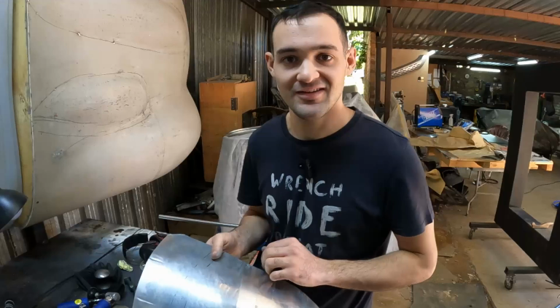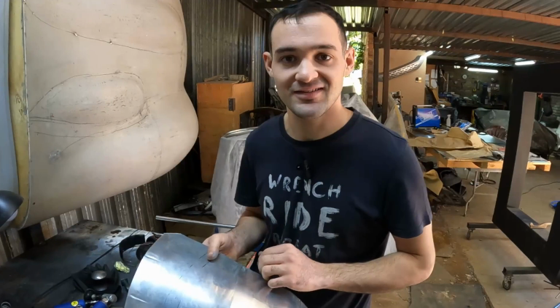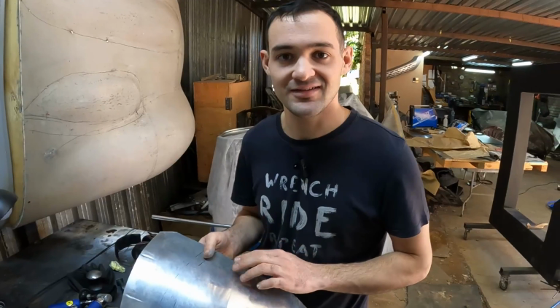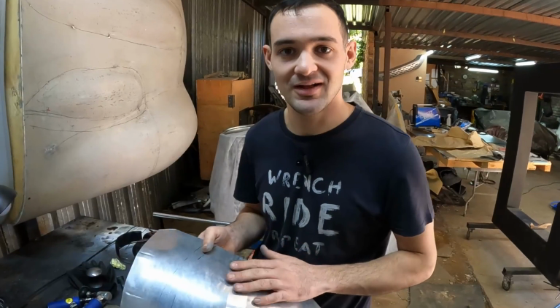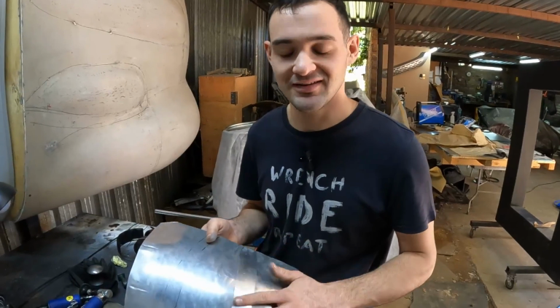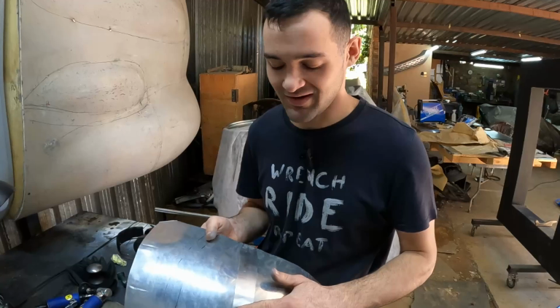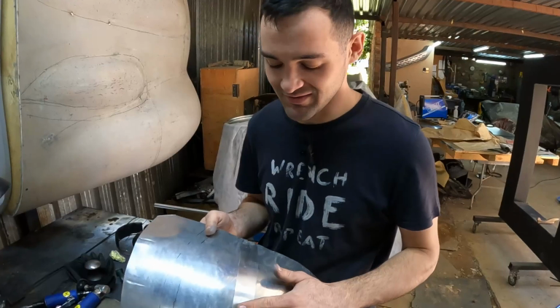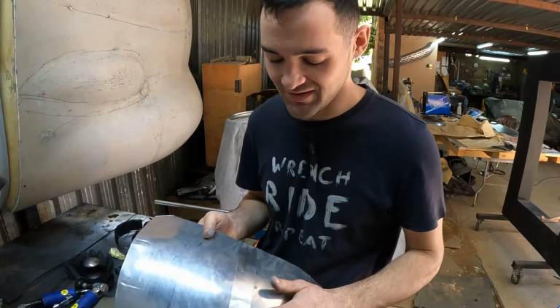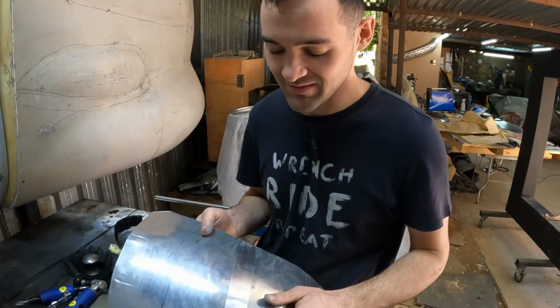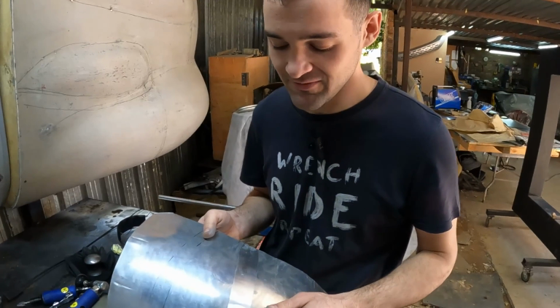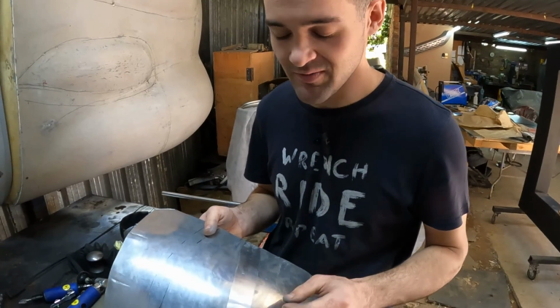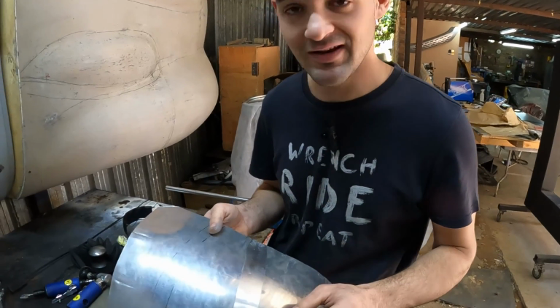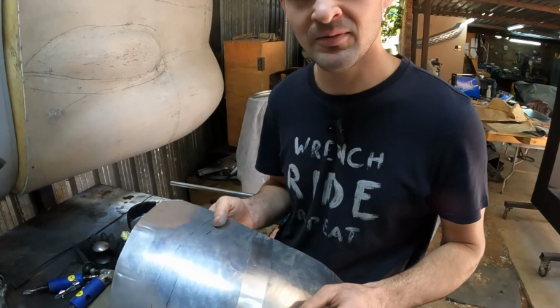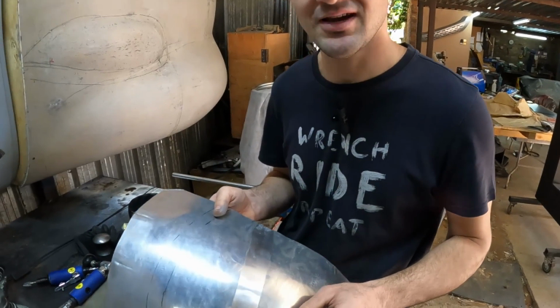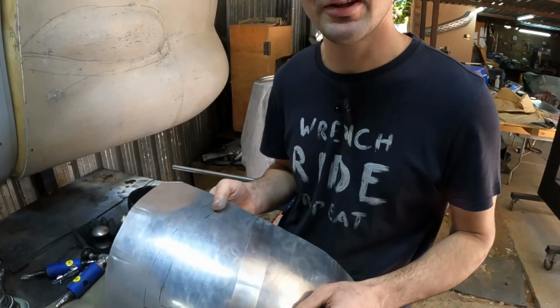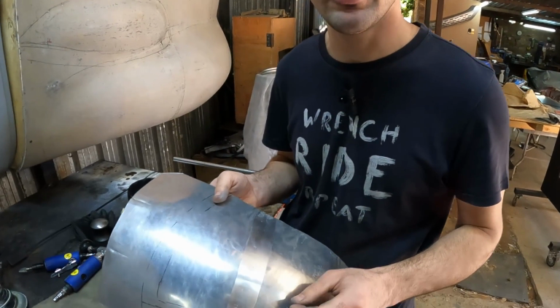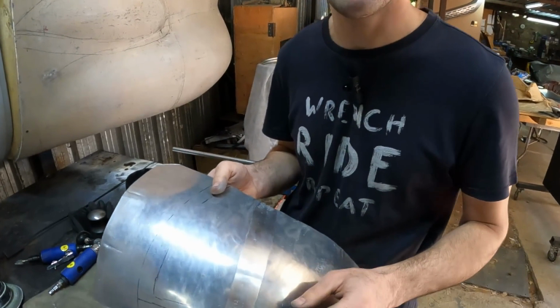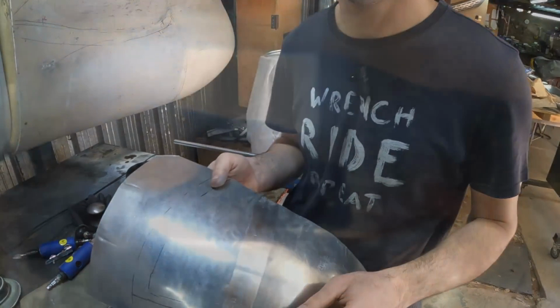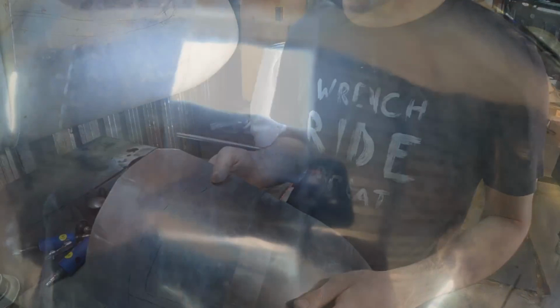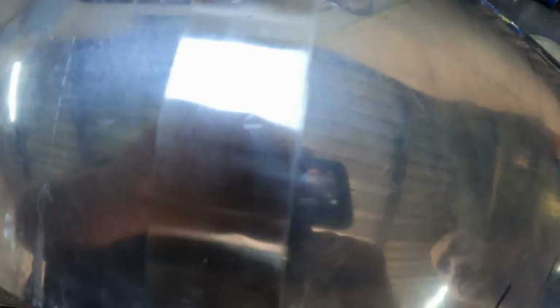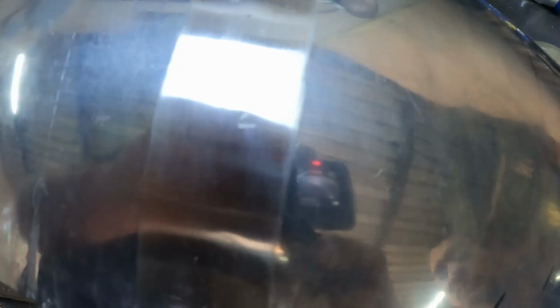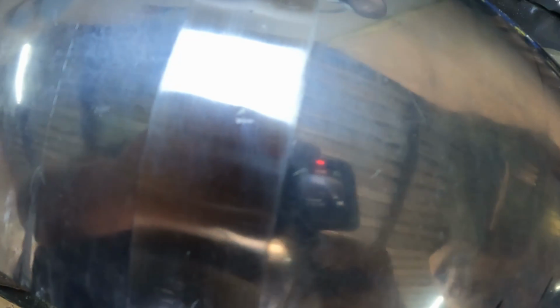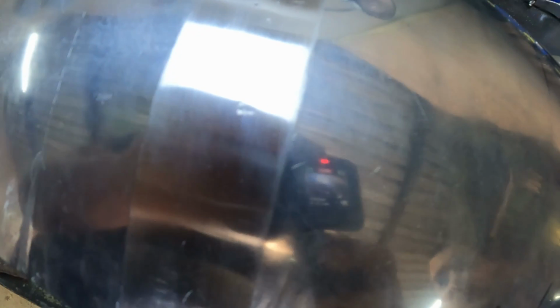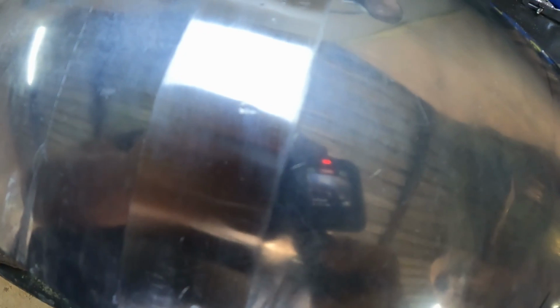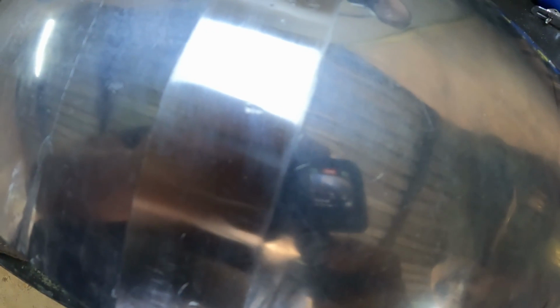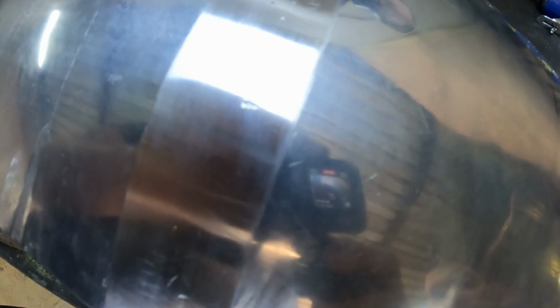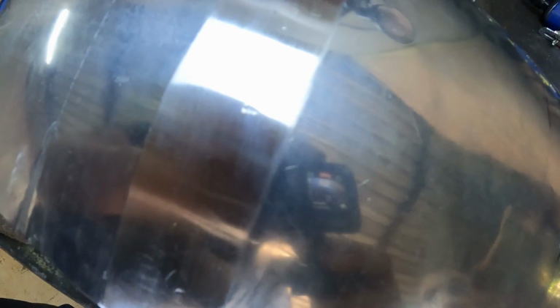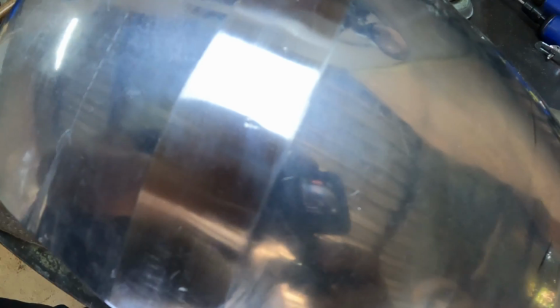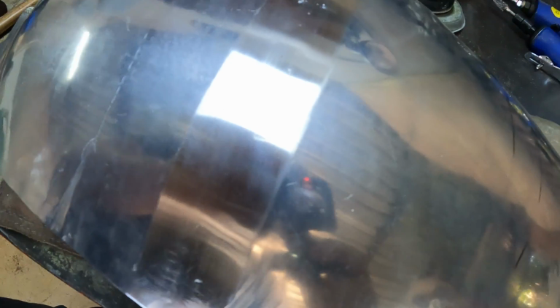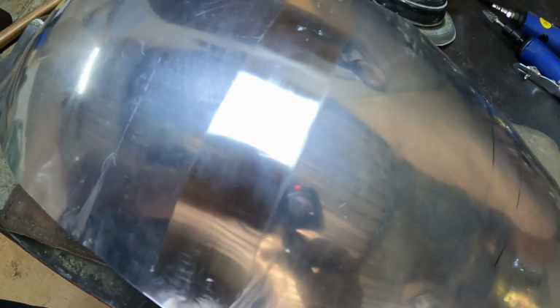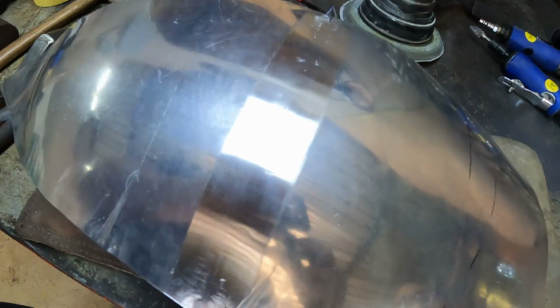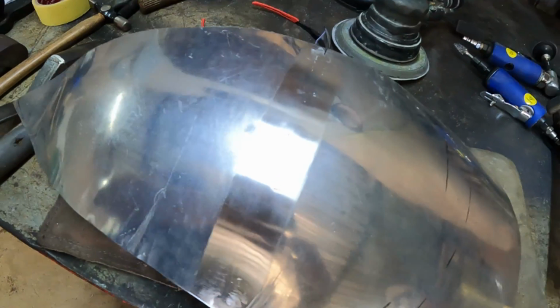As you can see, this weld is now done. If you were to spend a little bit more time on it you could even get to a point where you could polish it and the weld would completely disappear.